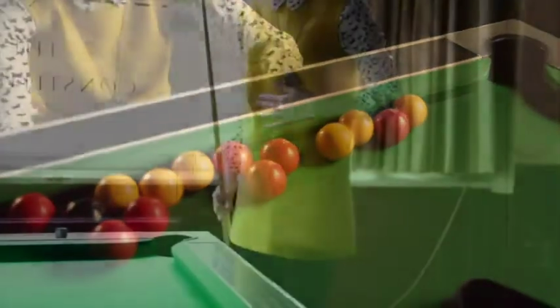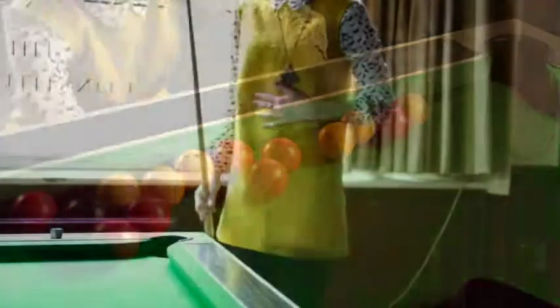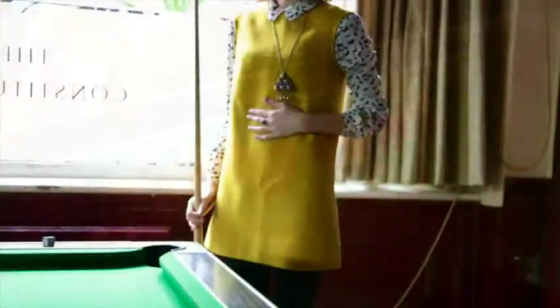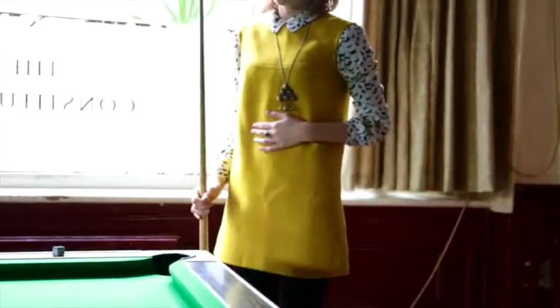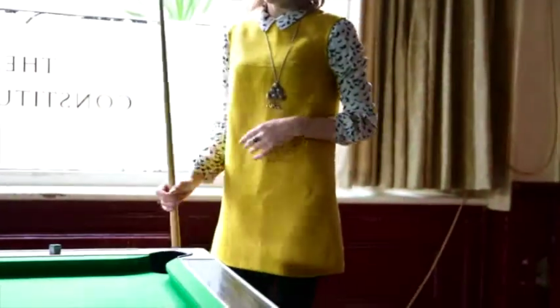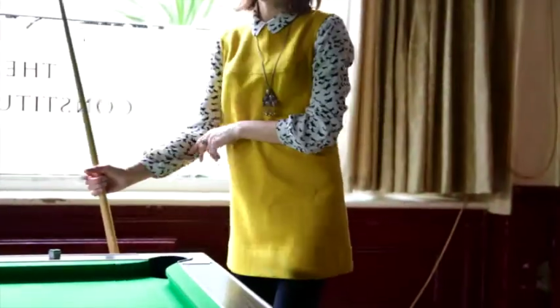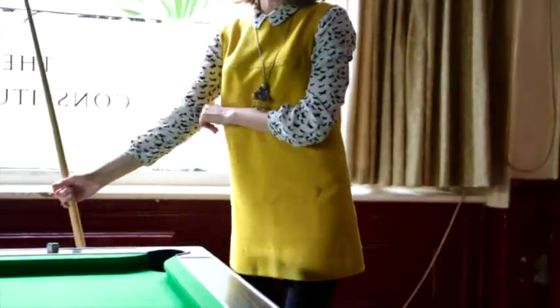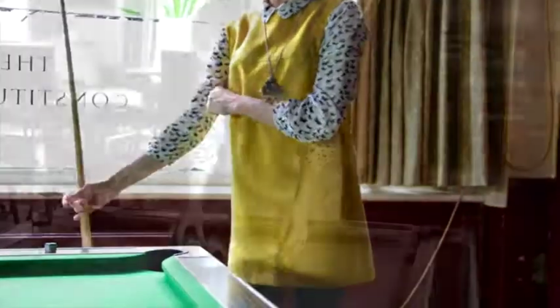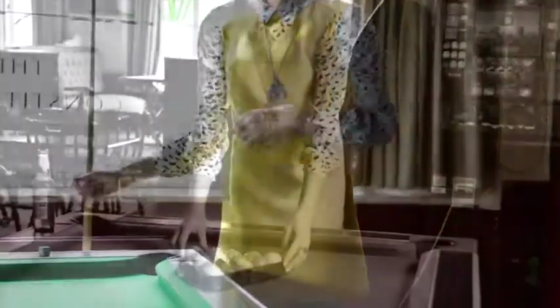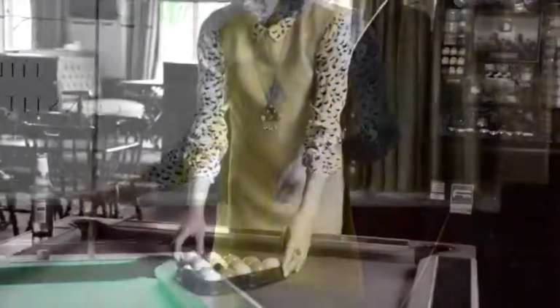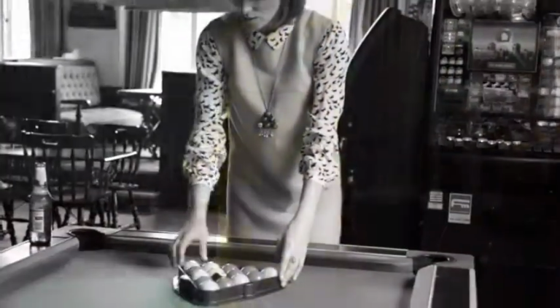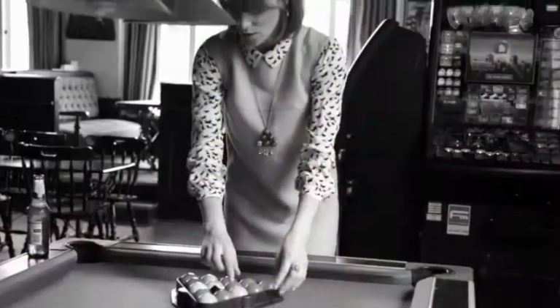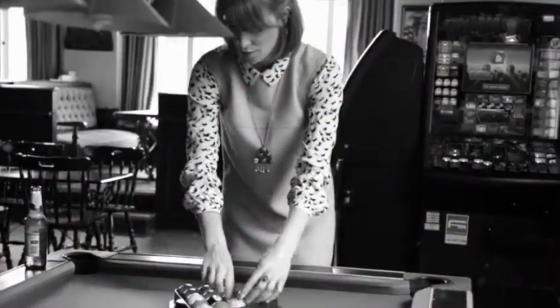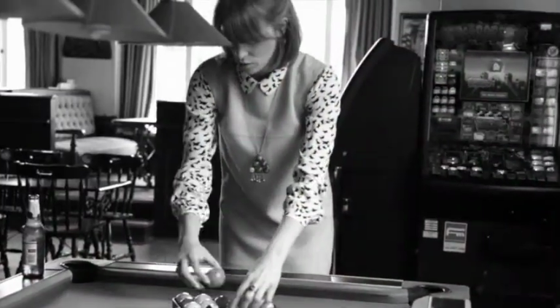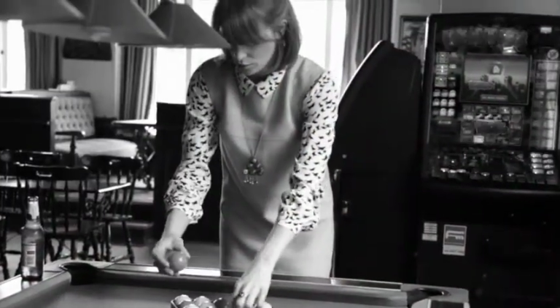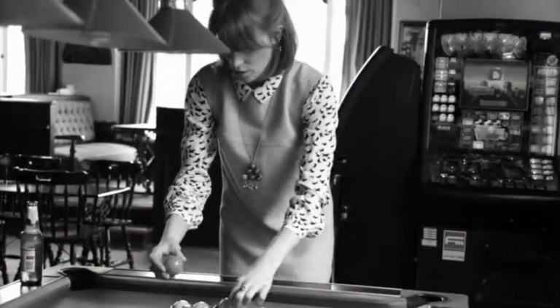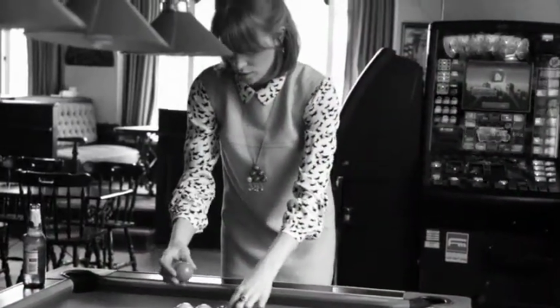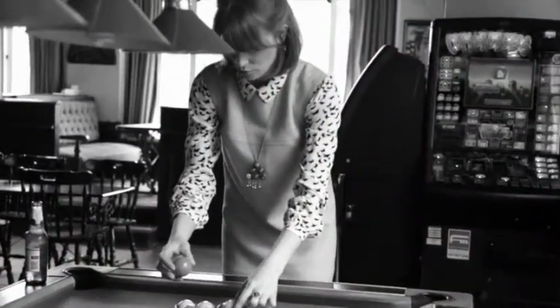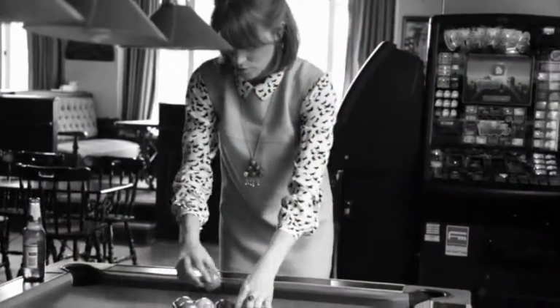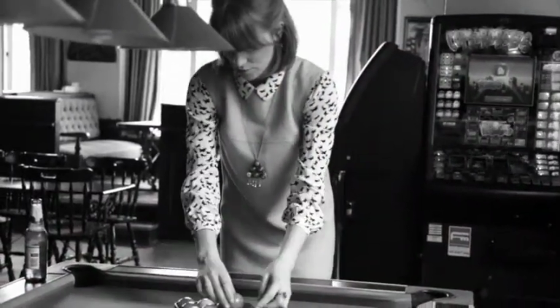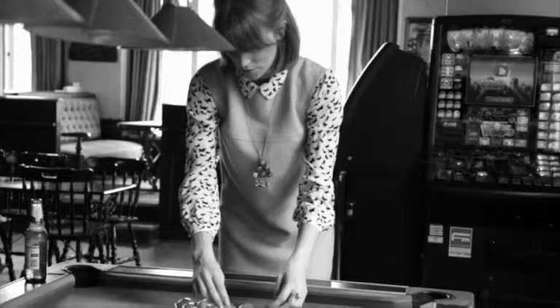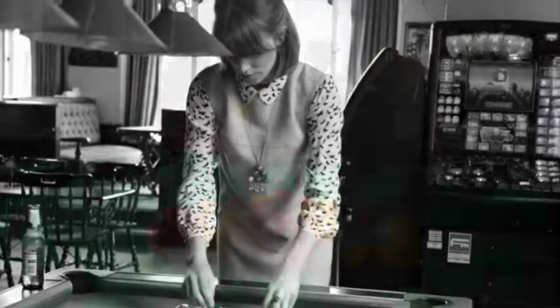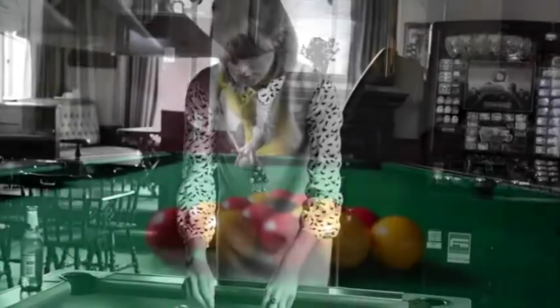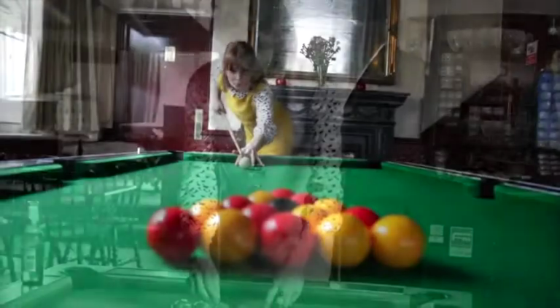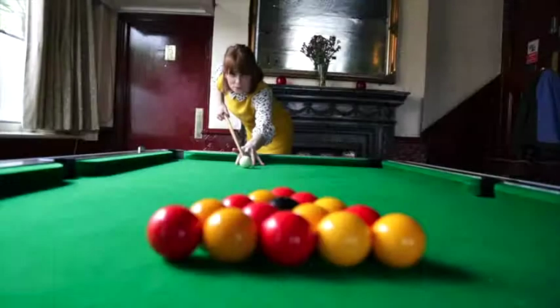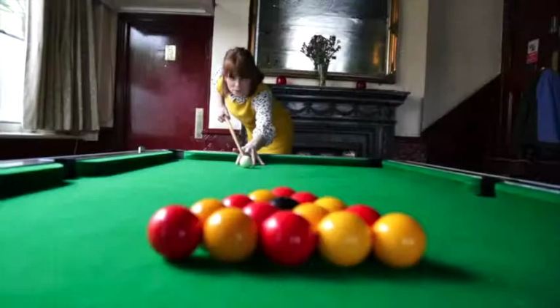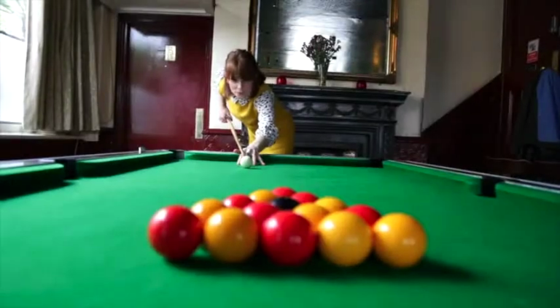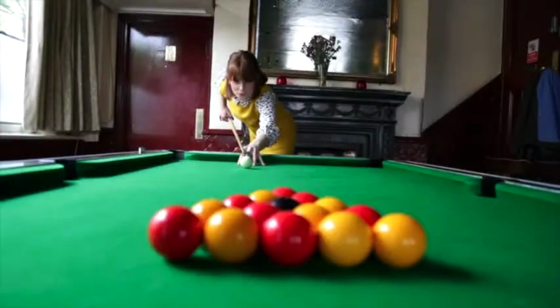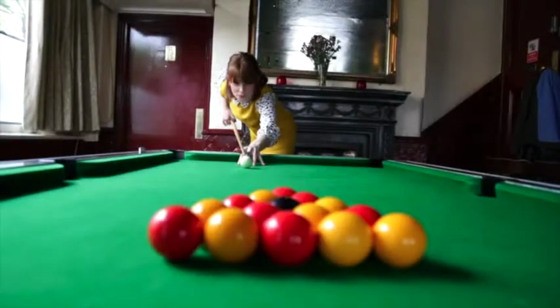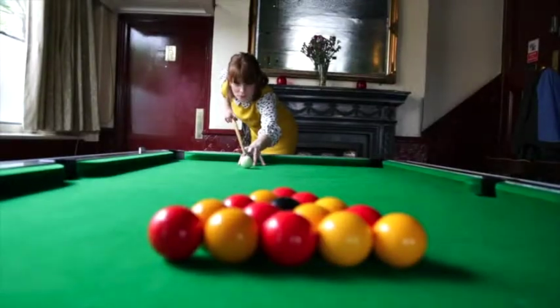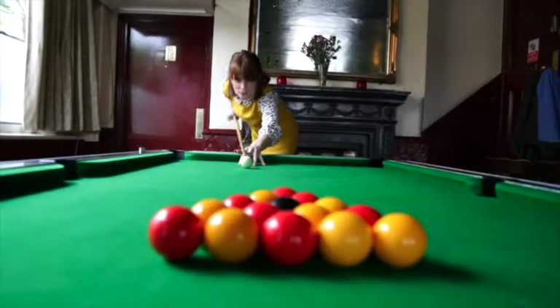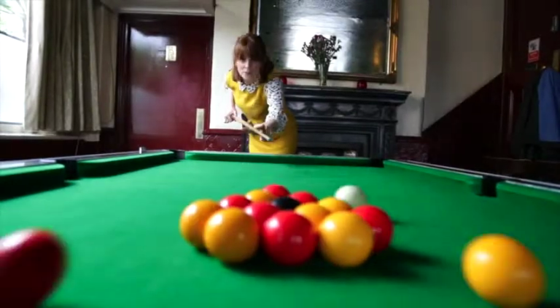The yellow vintage dress I've got is definitely one of my favourites — it's wool as well, which means it's warm, and it's just so bright that it stands out.